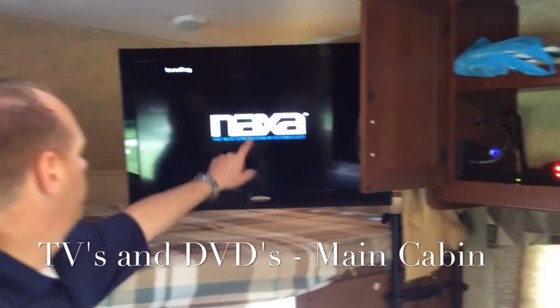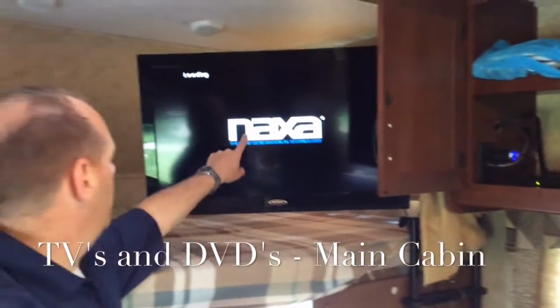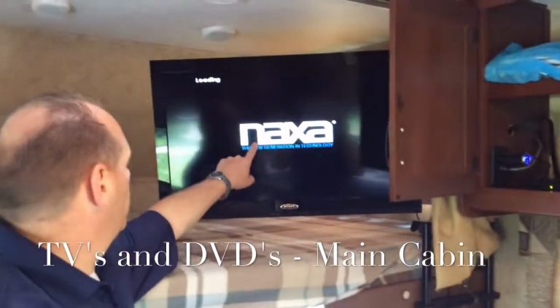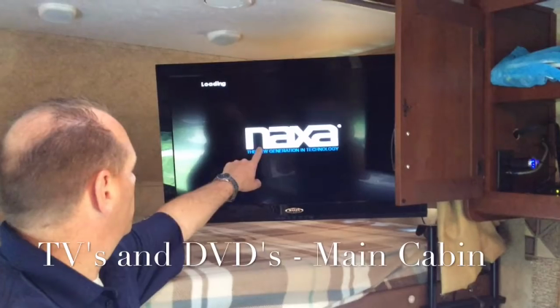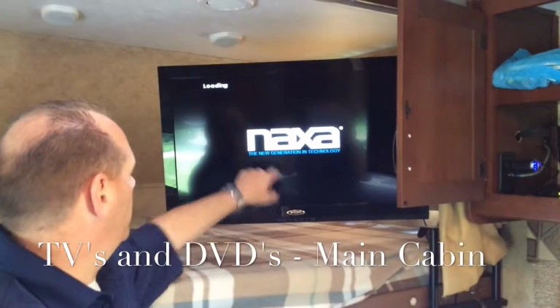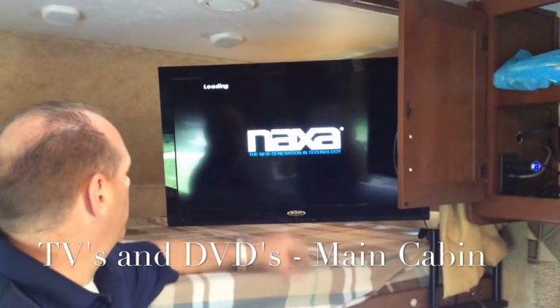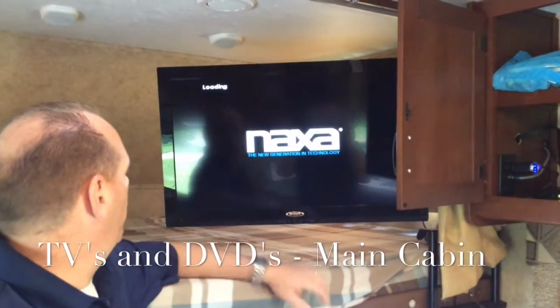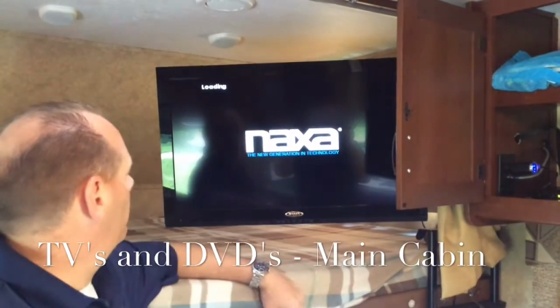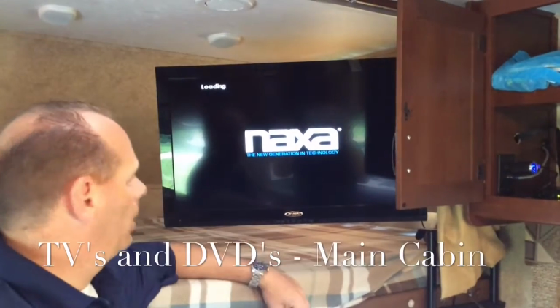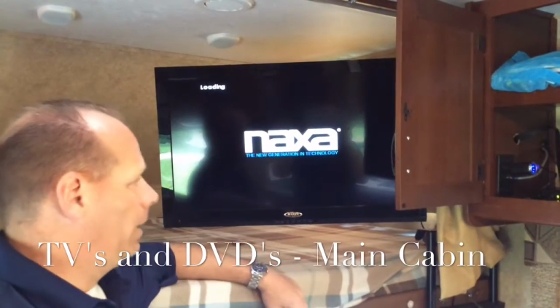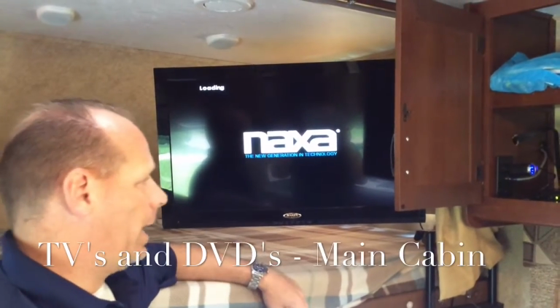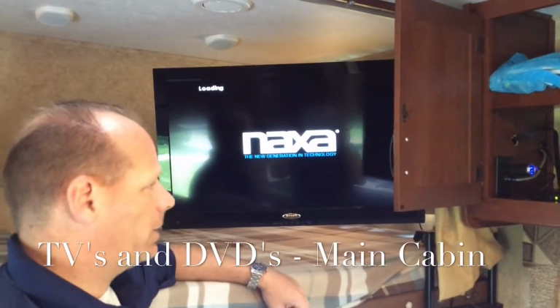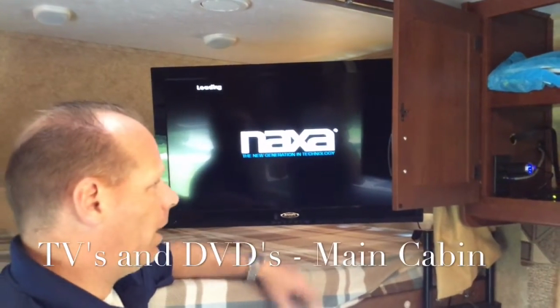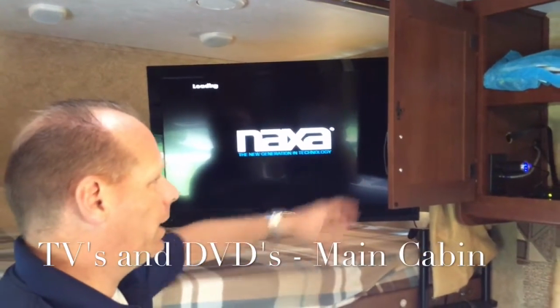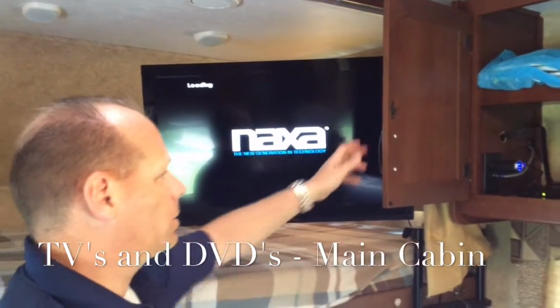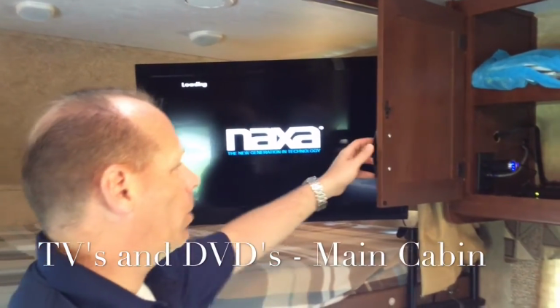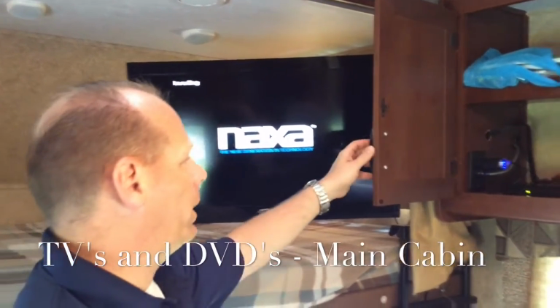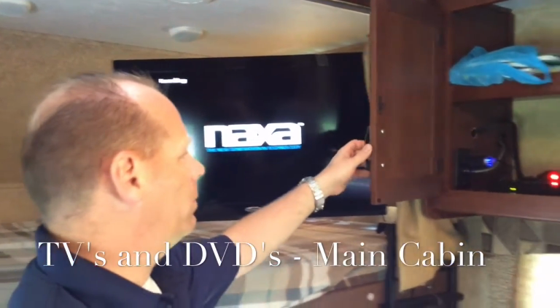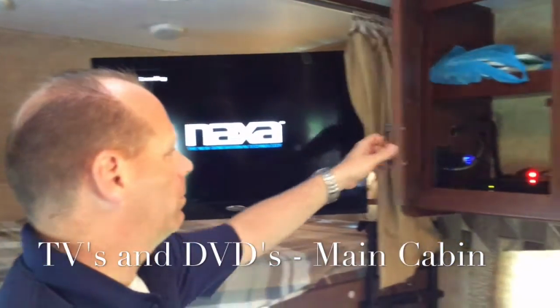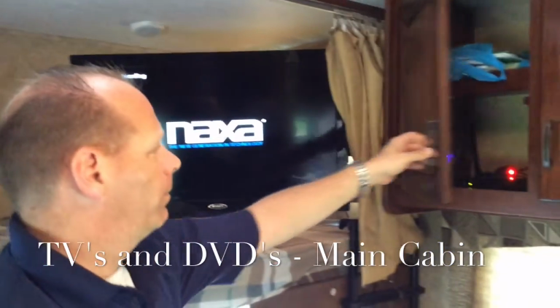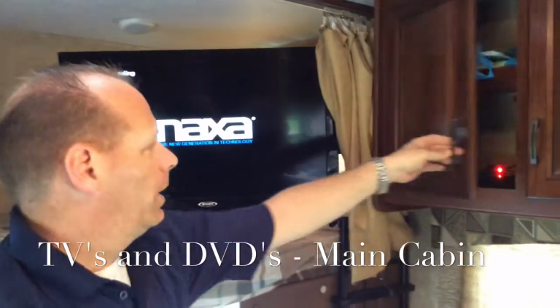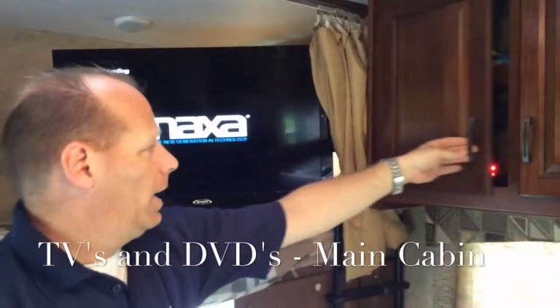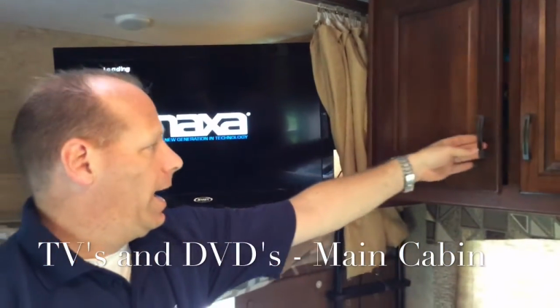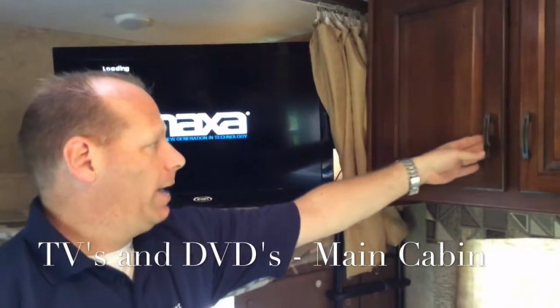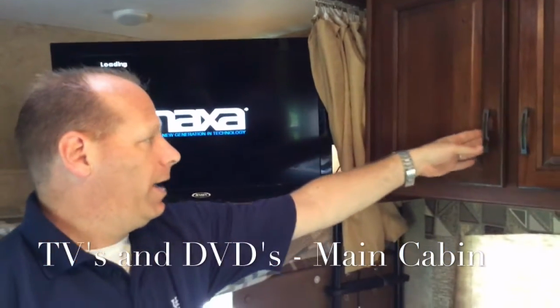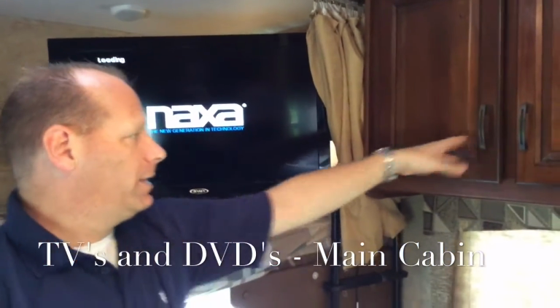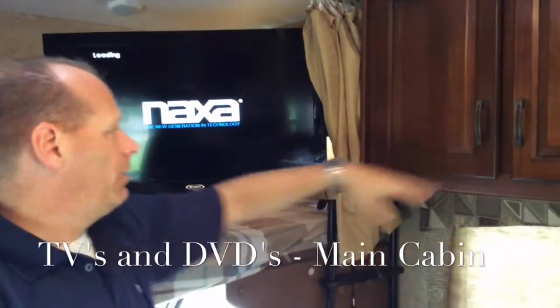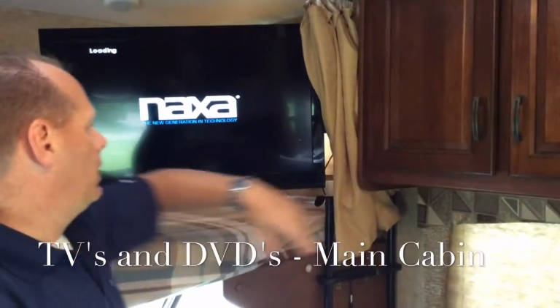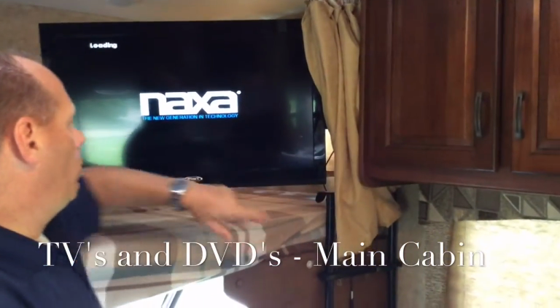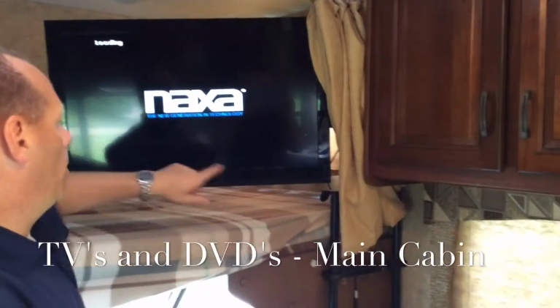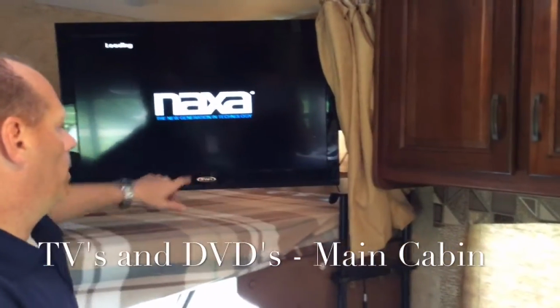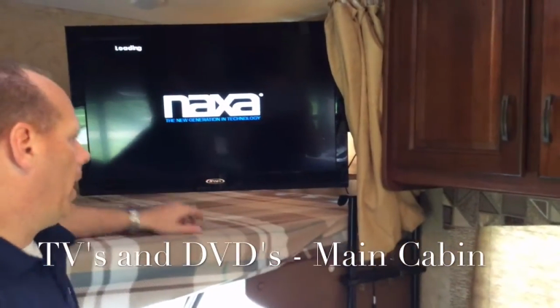The green light will come on on the DVD player when it's turned on. You'll see it here — it's loading, and the DVD will play.